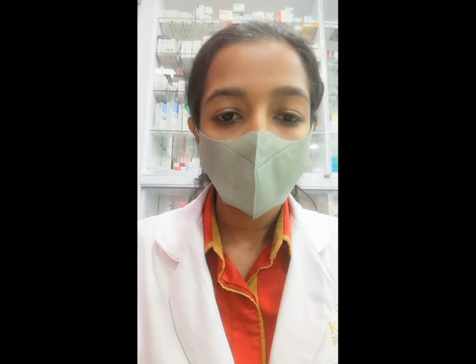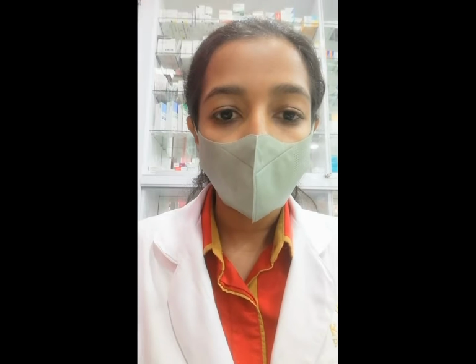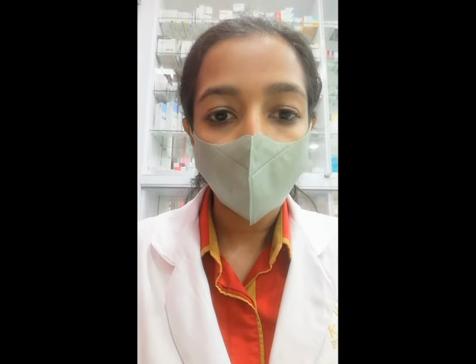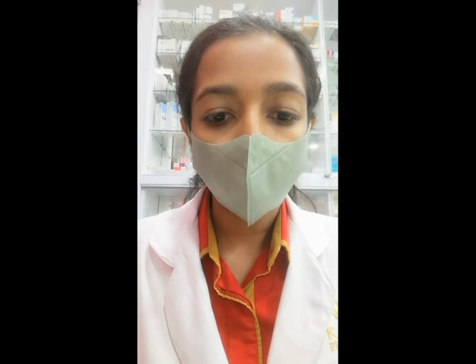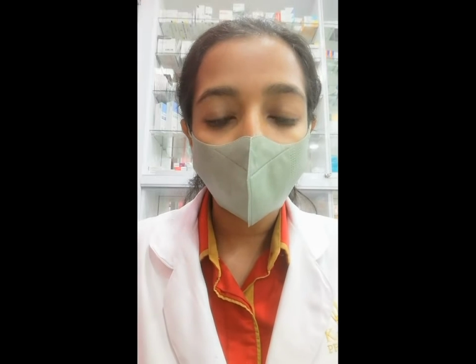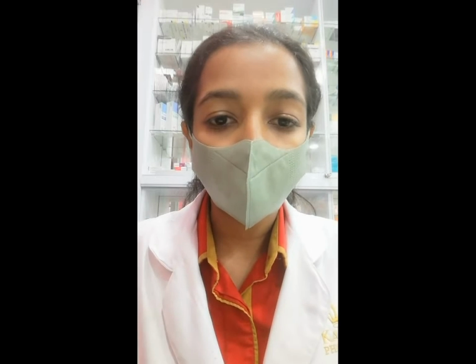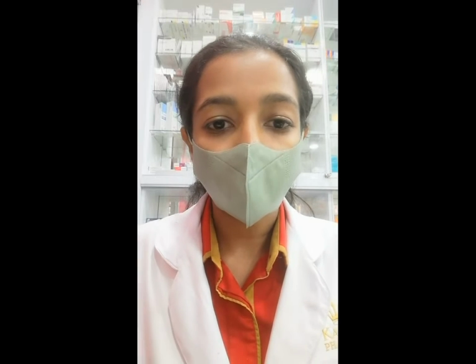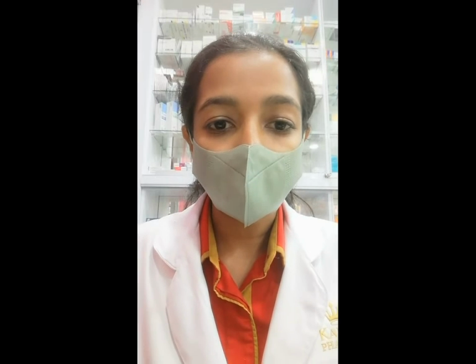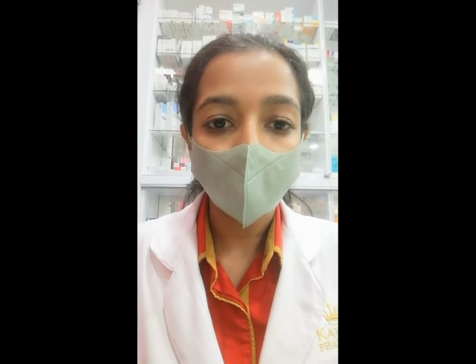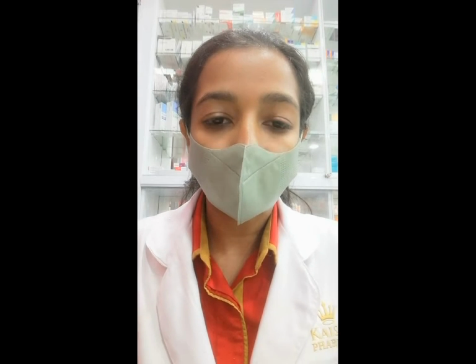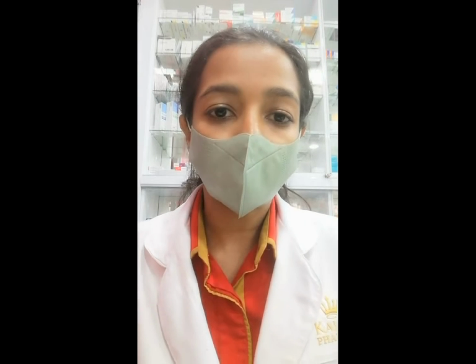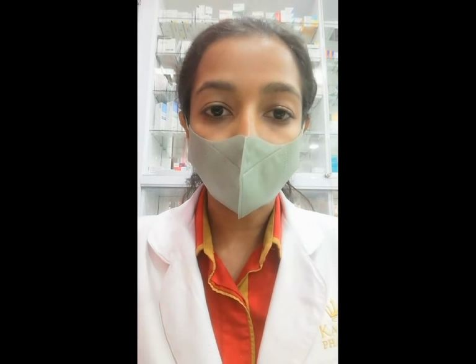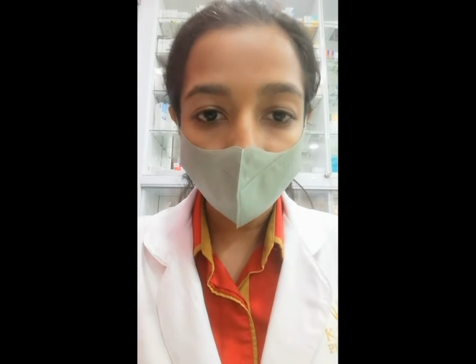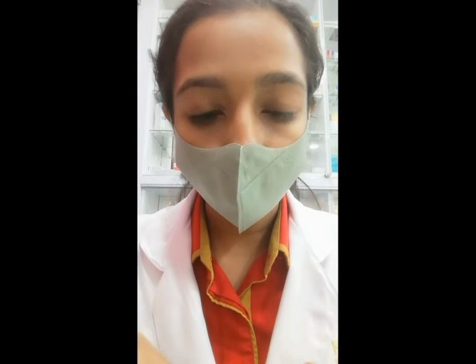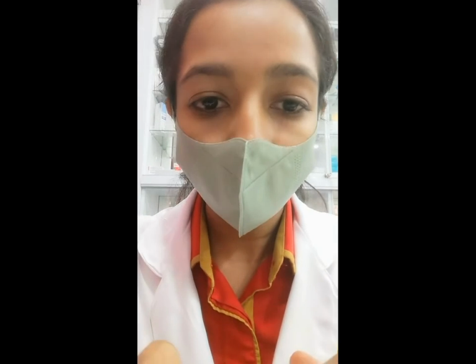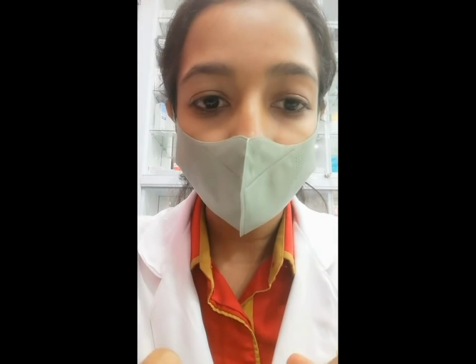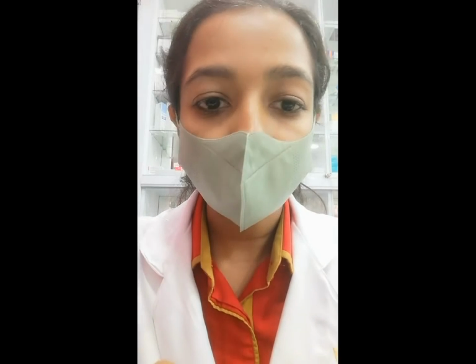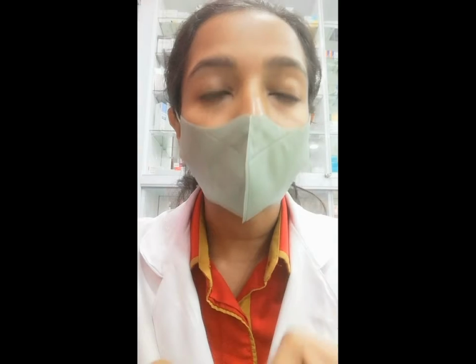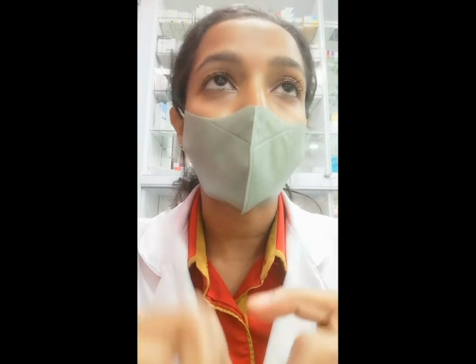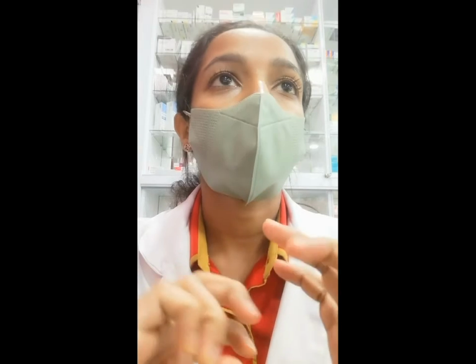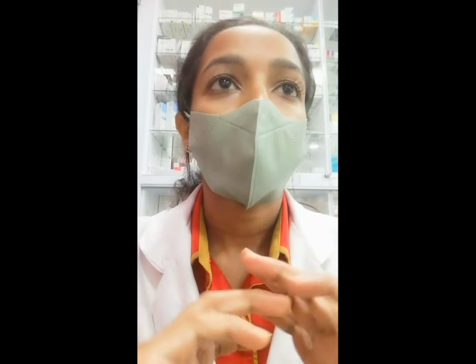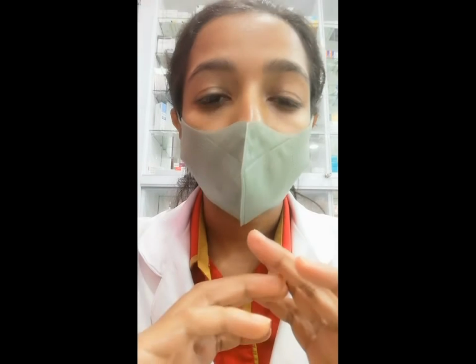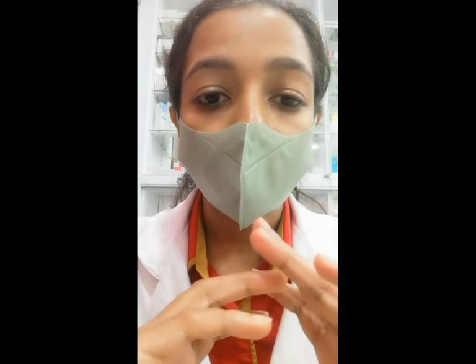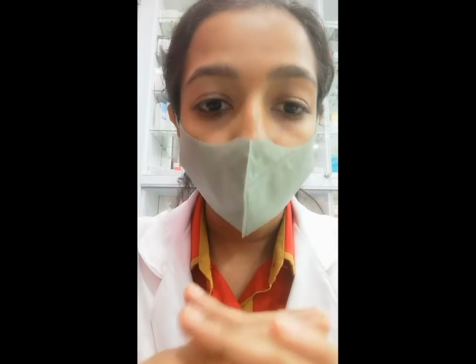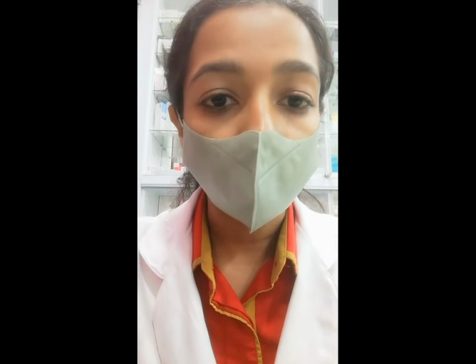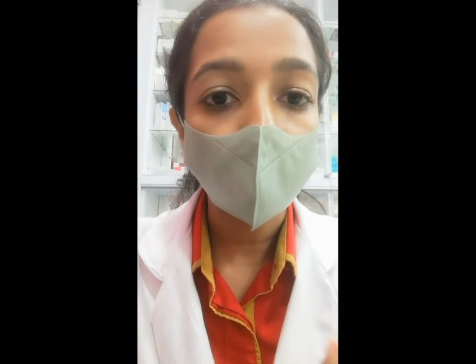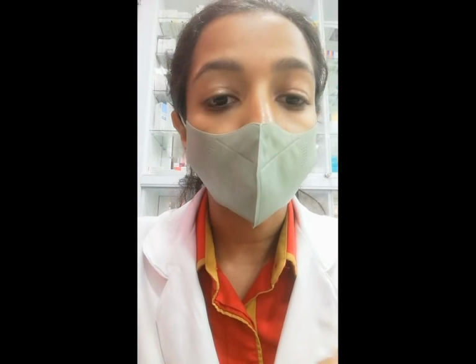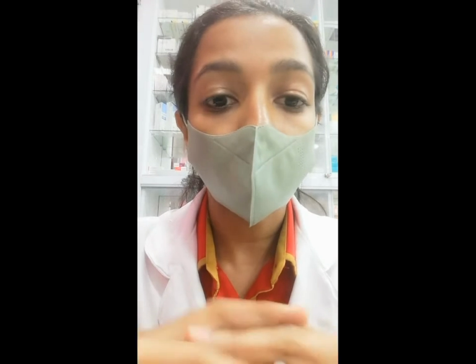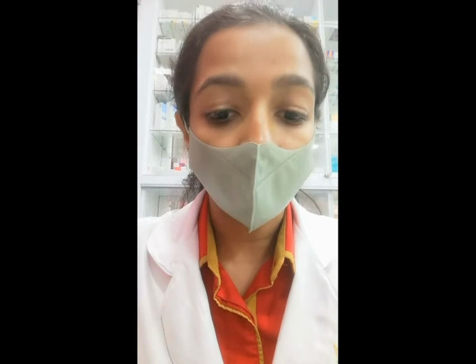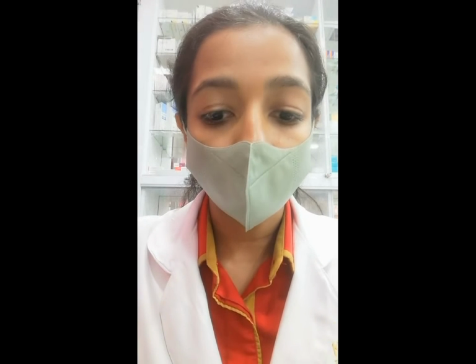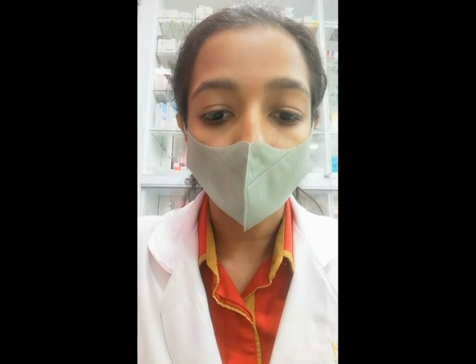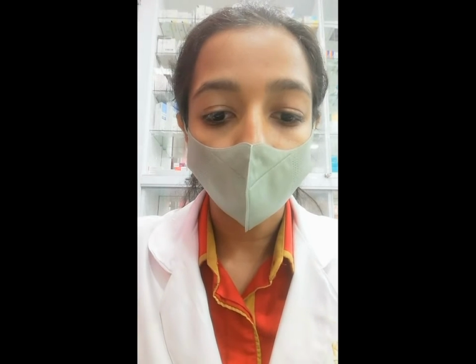Hello everyone, I'm a pharmacist from Kaisa Pharmacy. Today I'll be discussing productive cough versus non-productive cough.